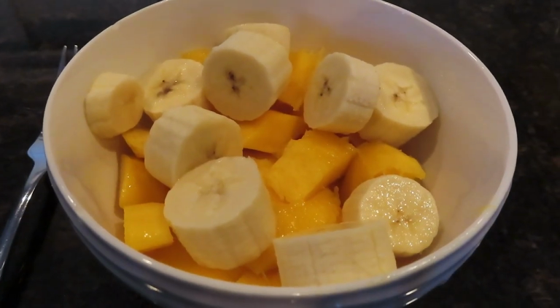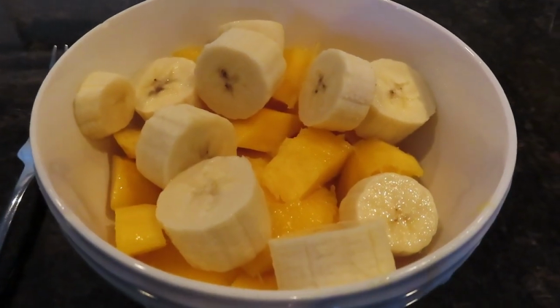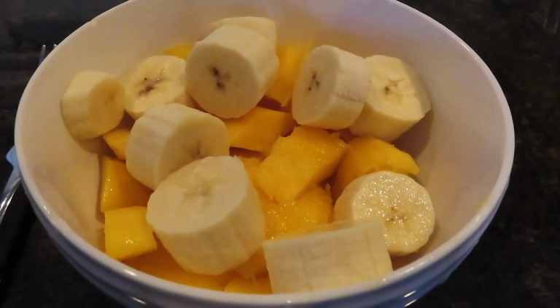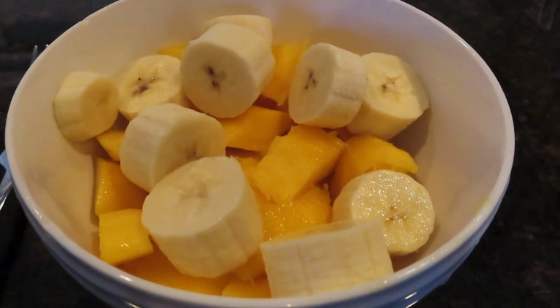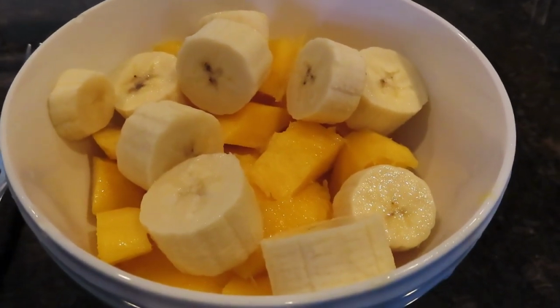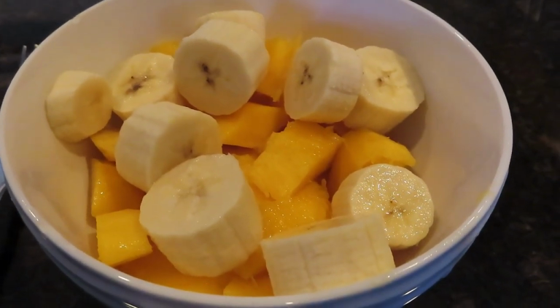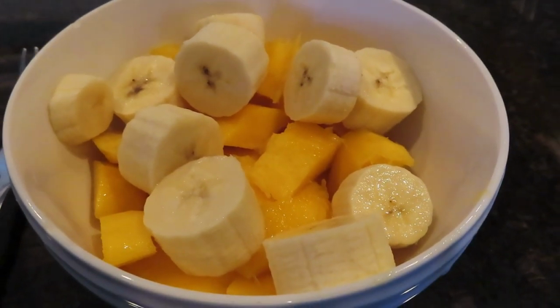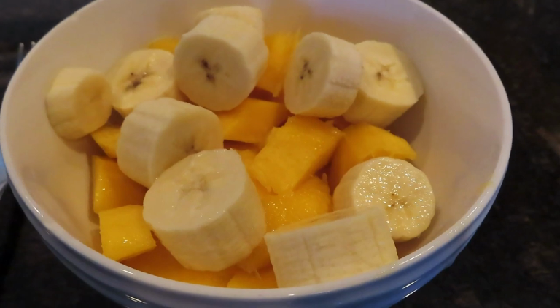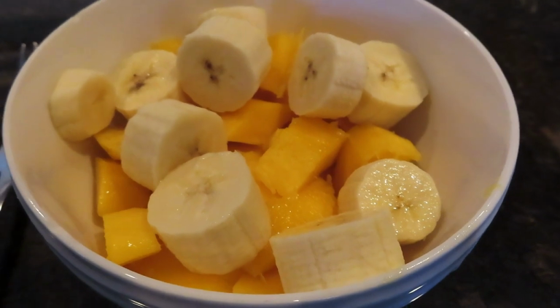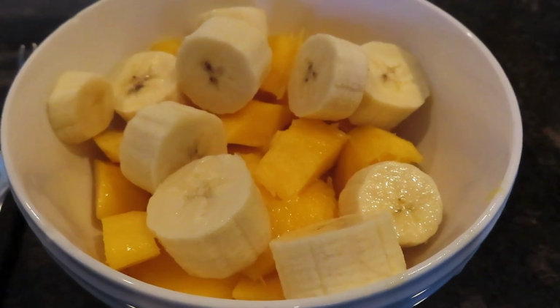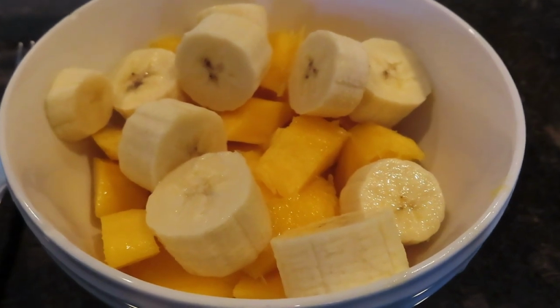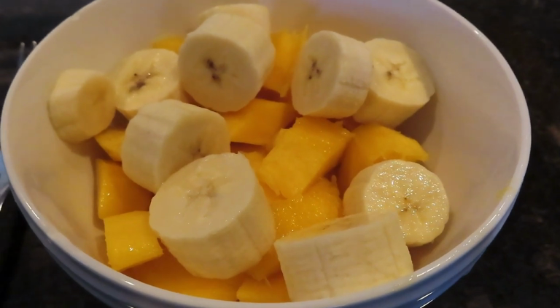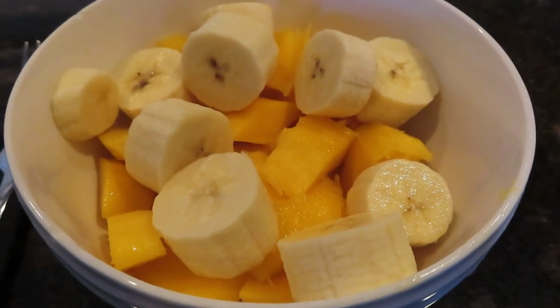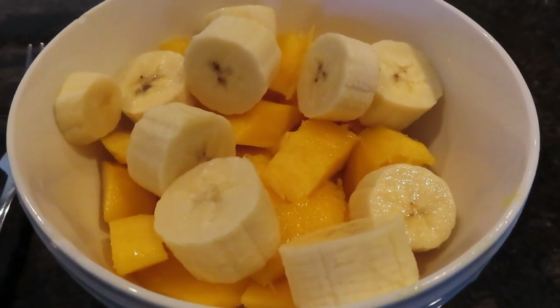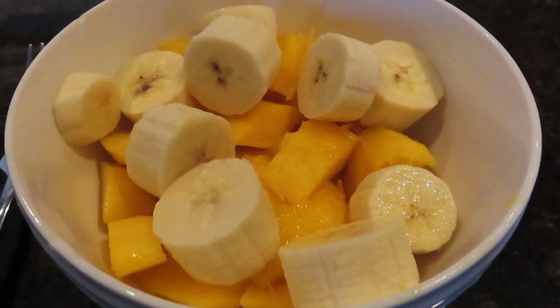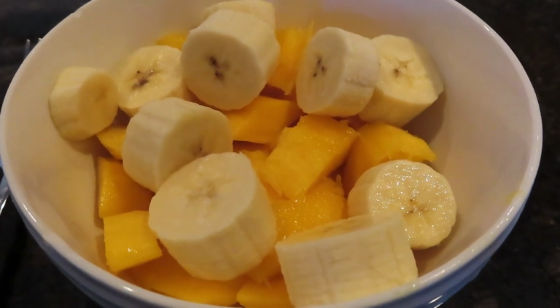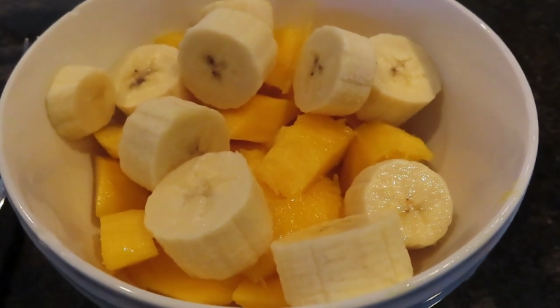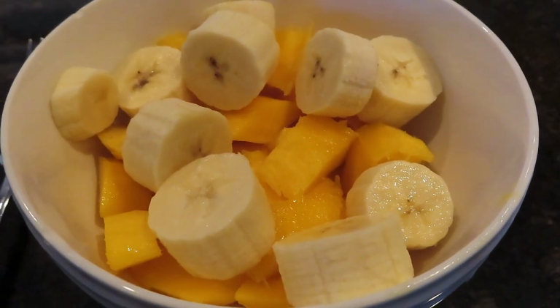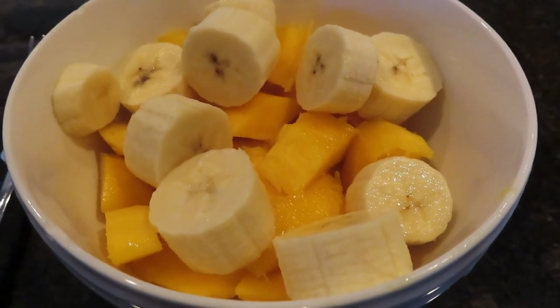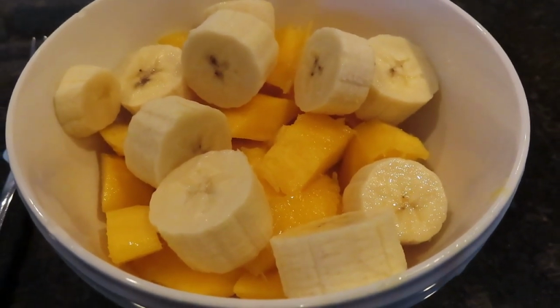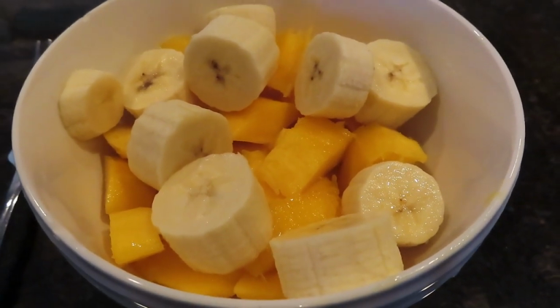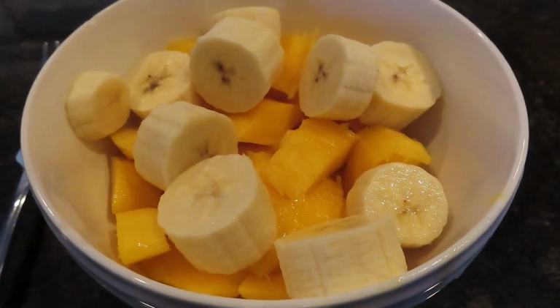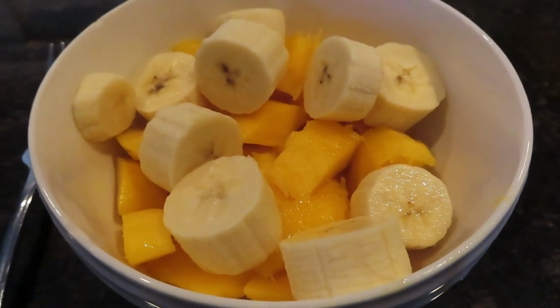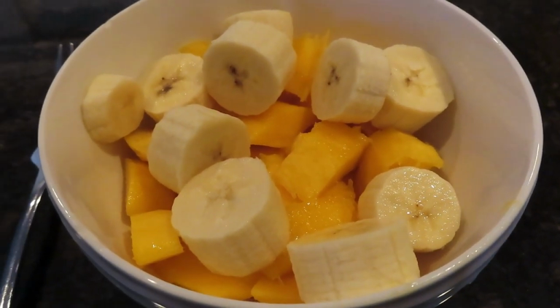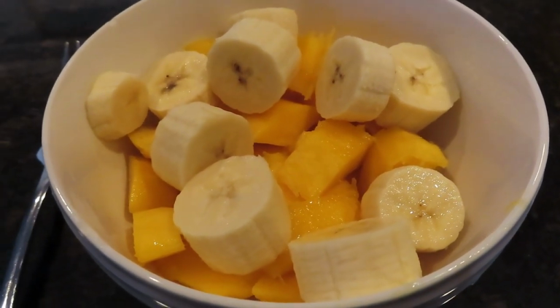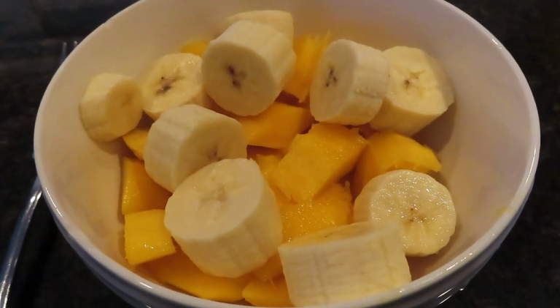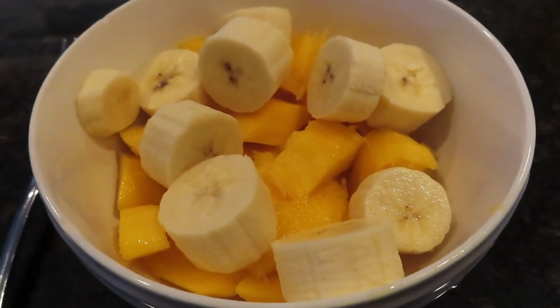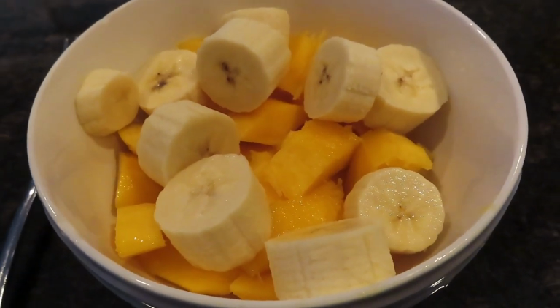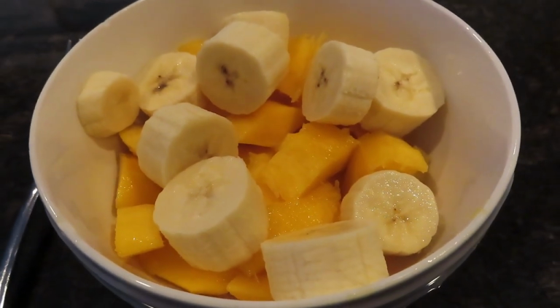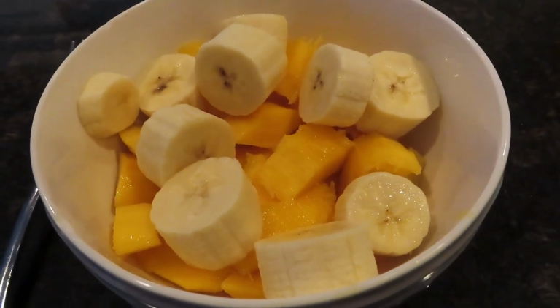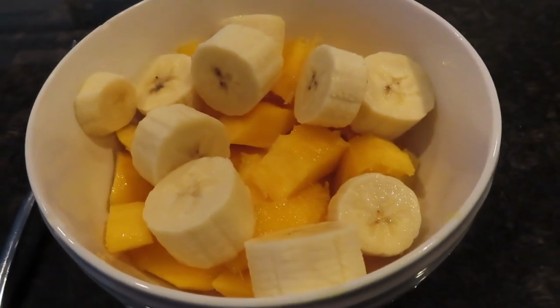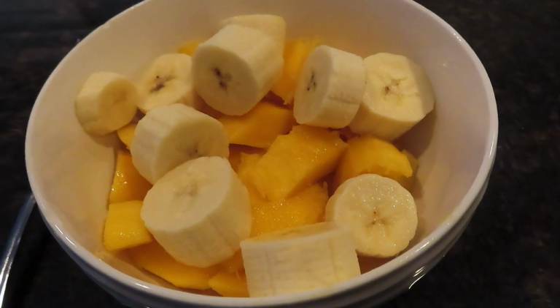At 4 p.m. I had a sliced up banana and a sliced up mango just to hold me over until I had the final part of my food for the day.